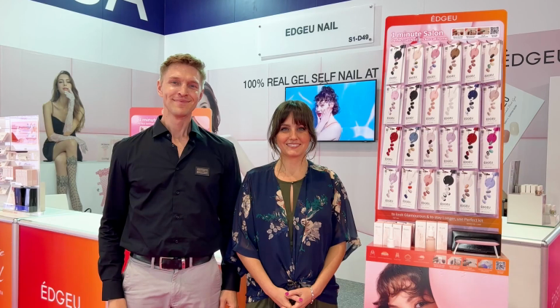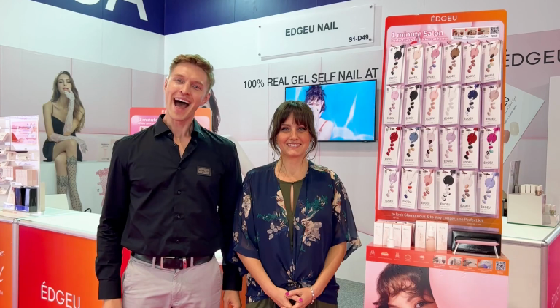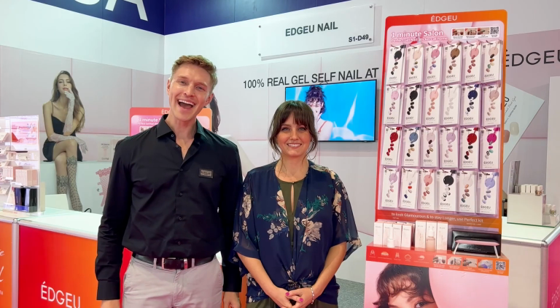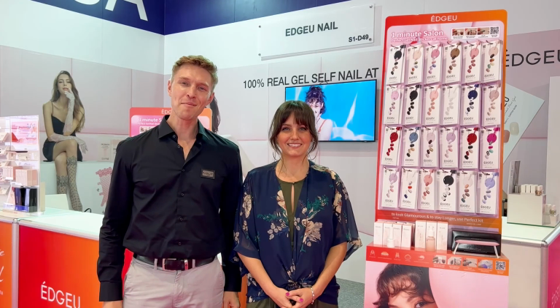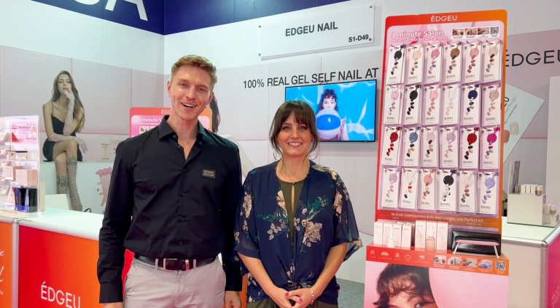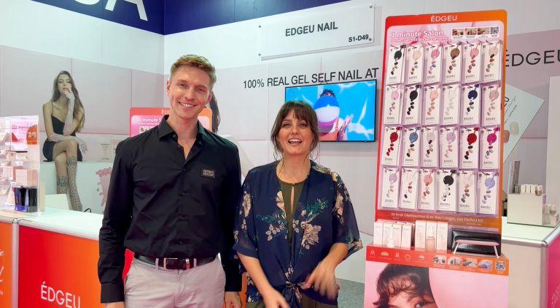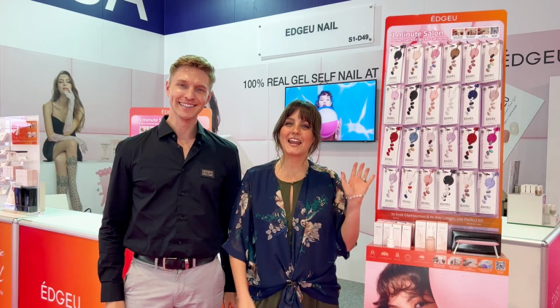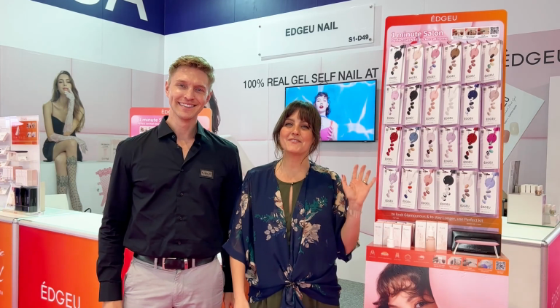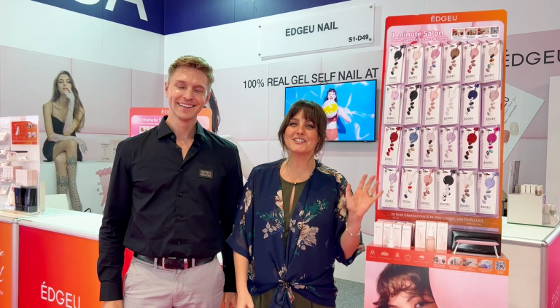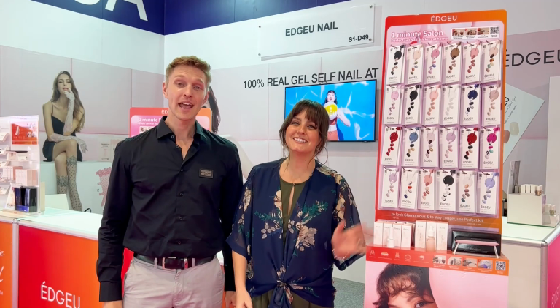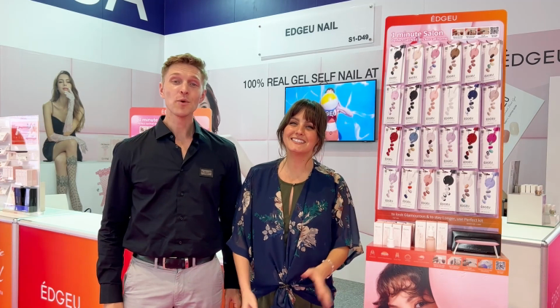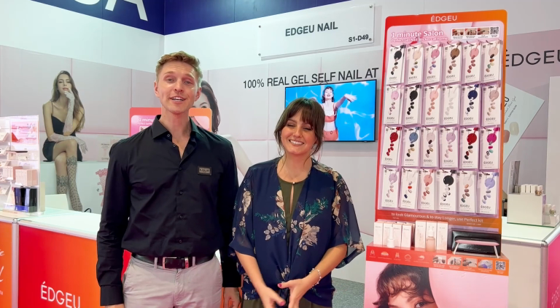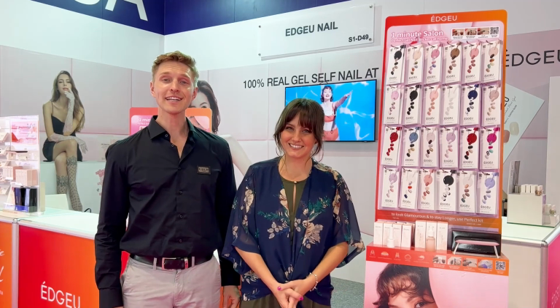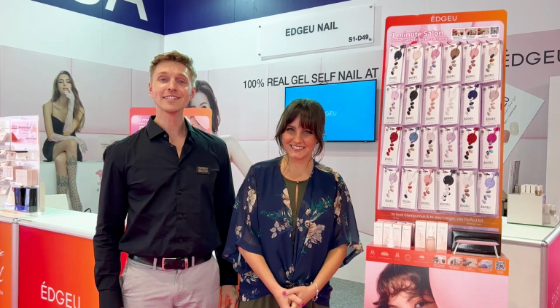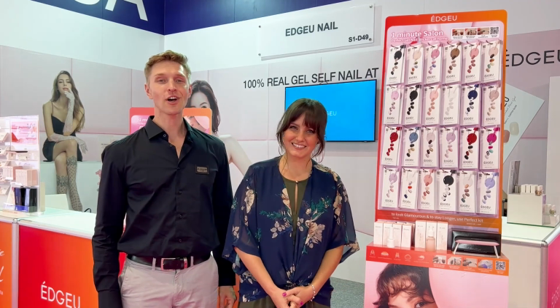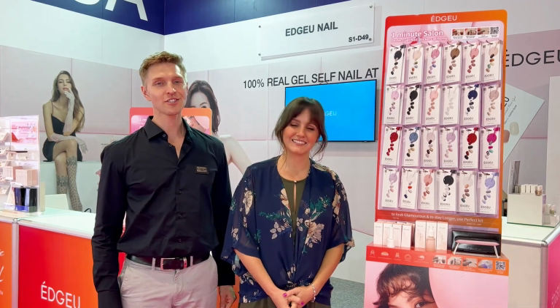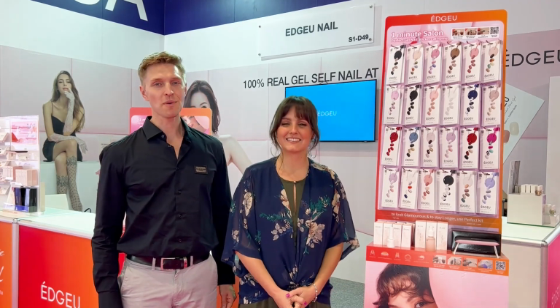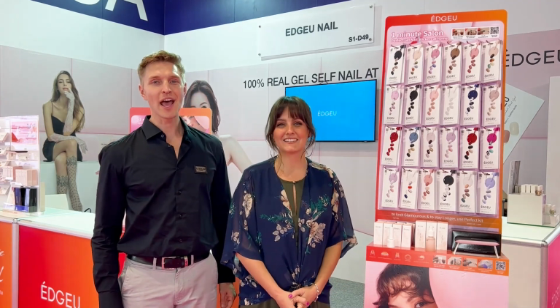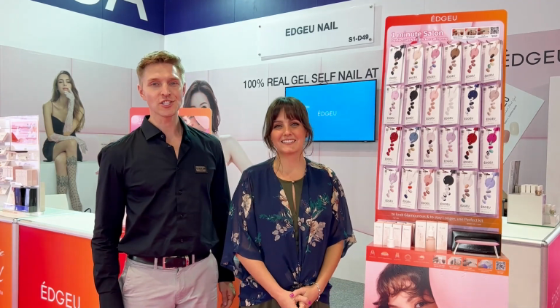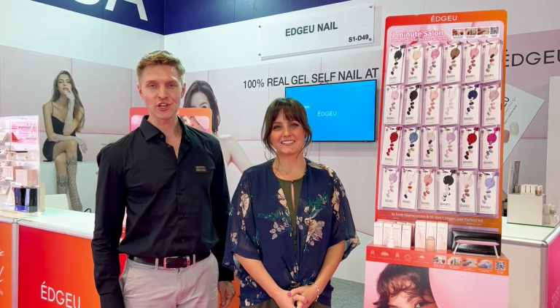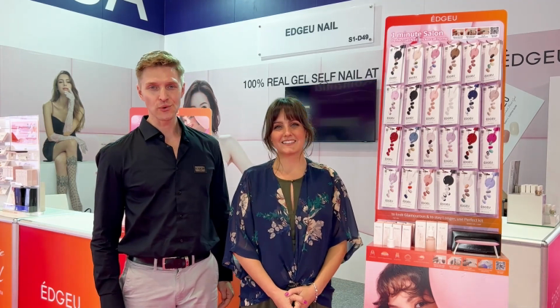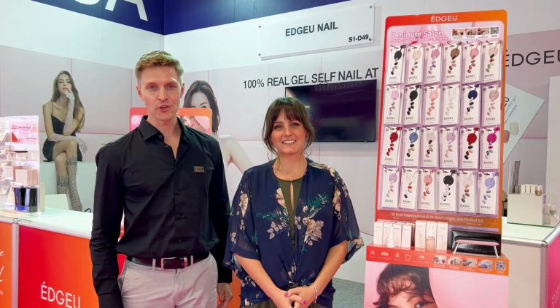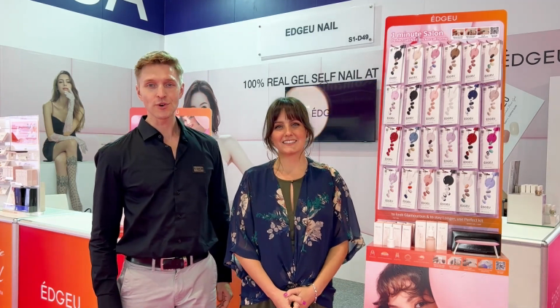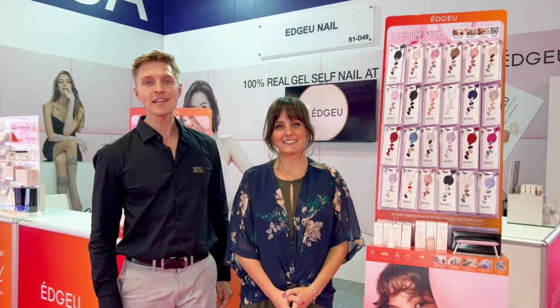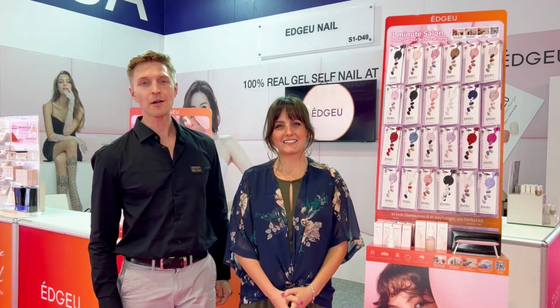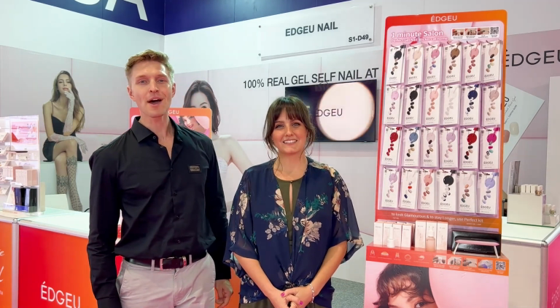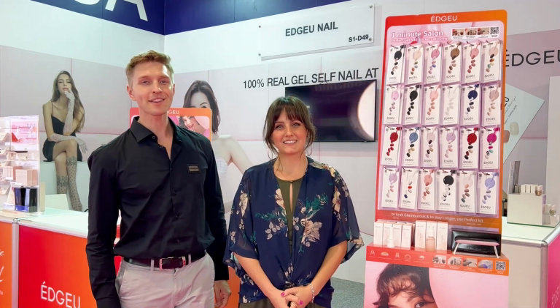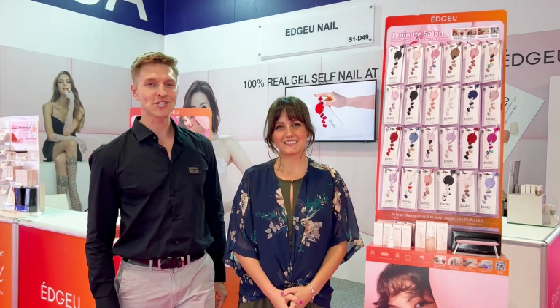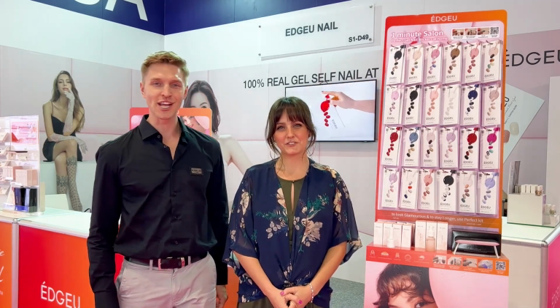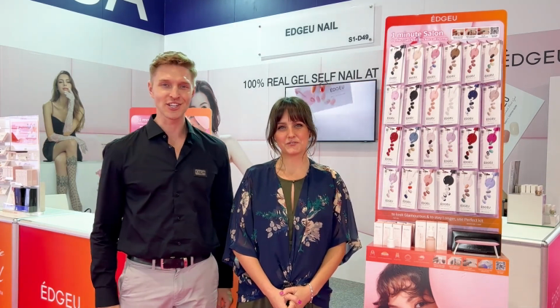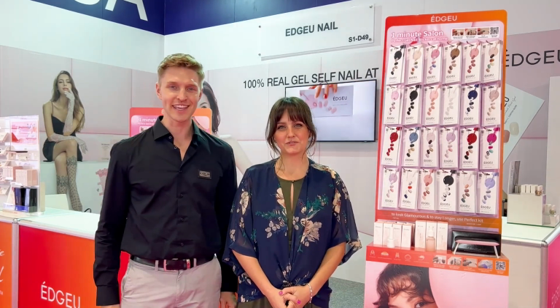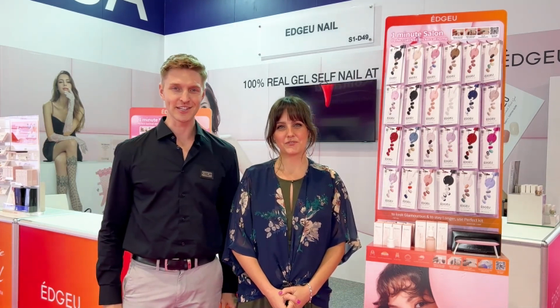Hi, I'm Austin. And I'm Rachel. We're here today to talk to you about EdgeU, a Korean nail product that's changing the industry.